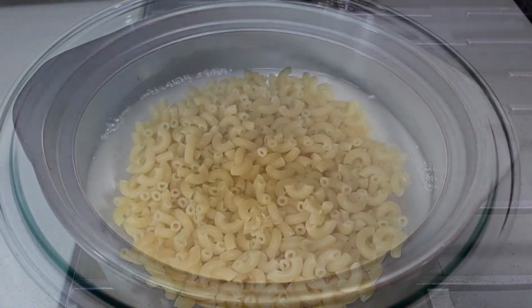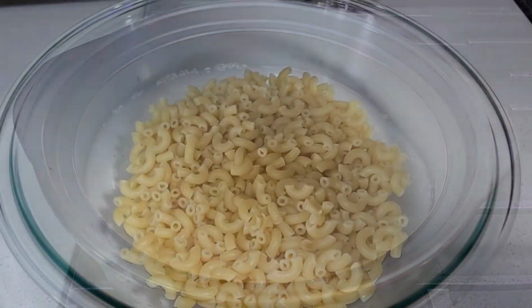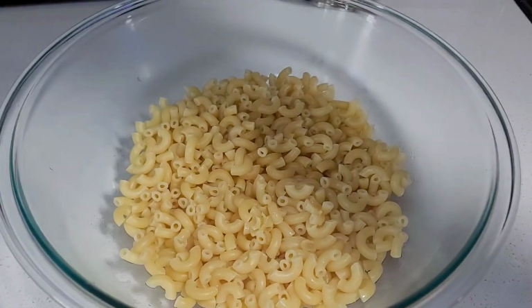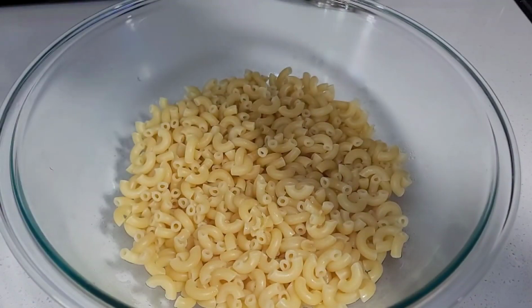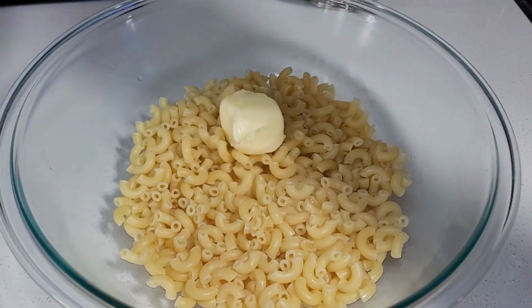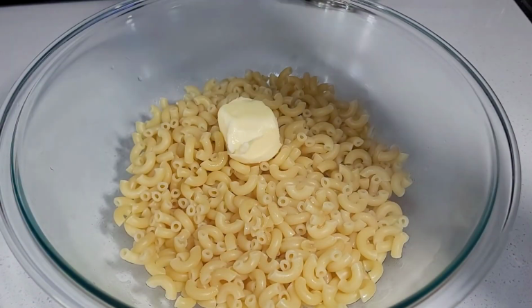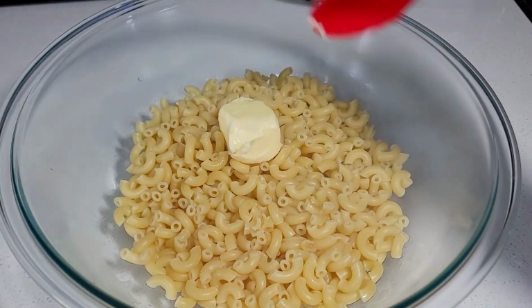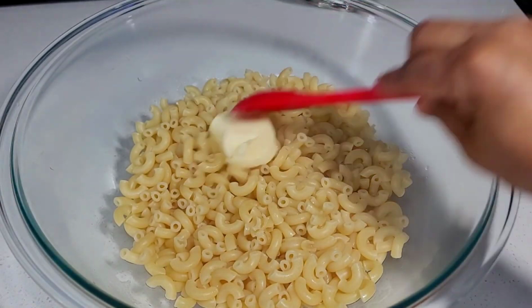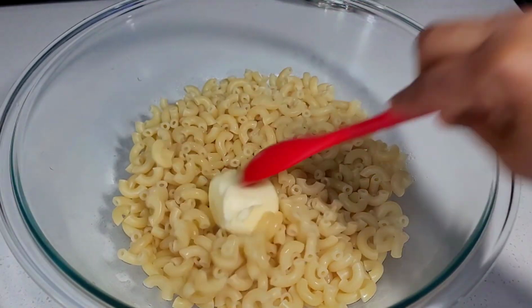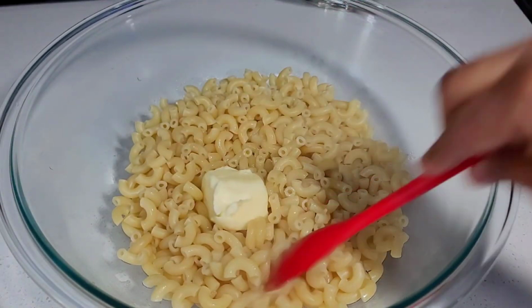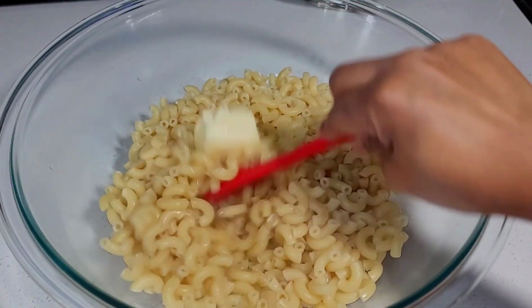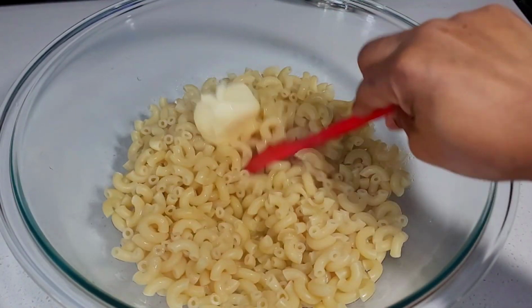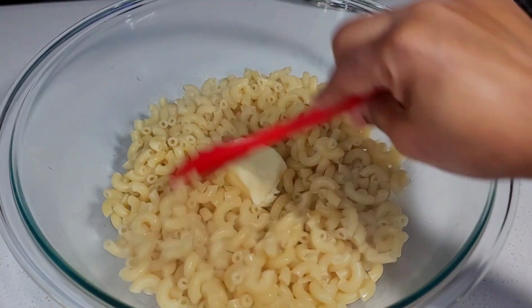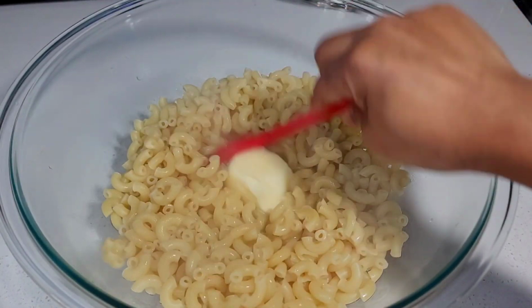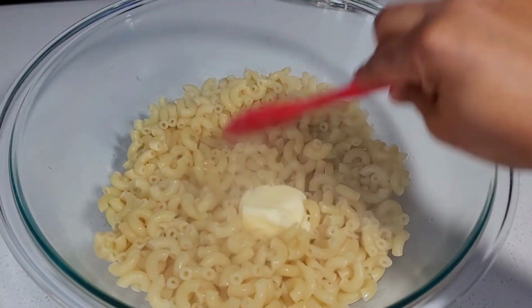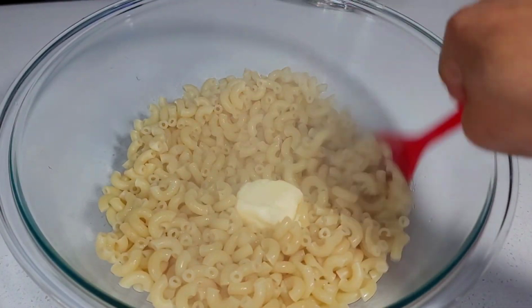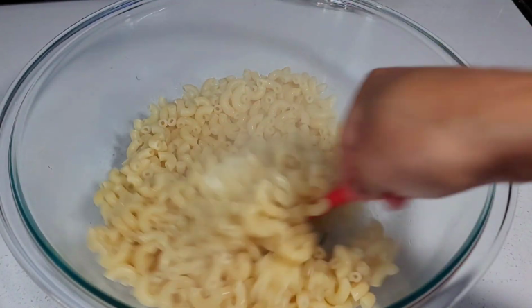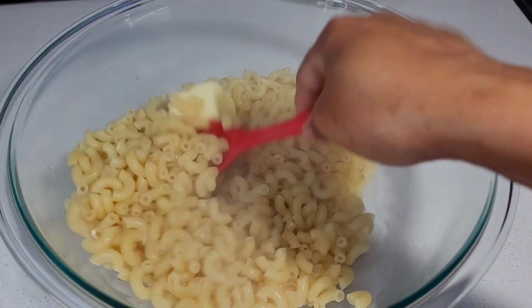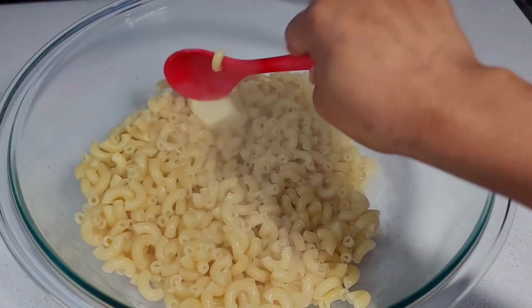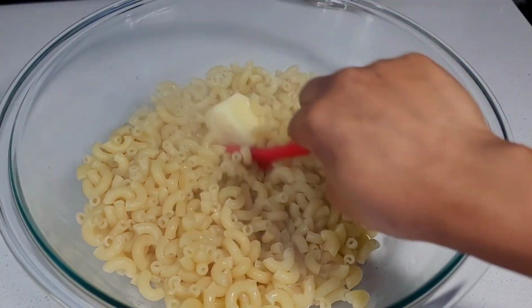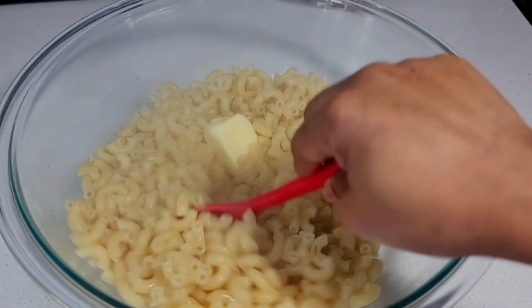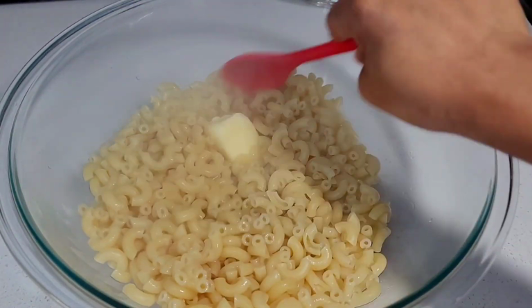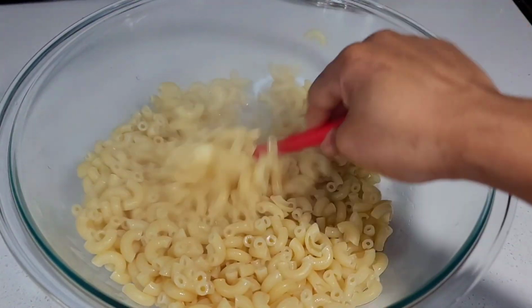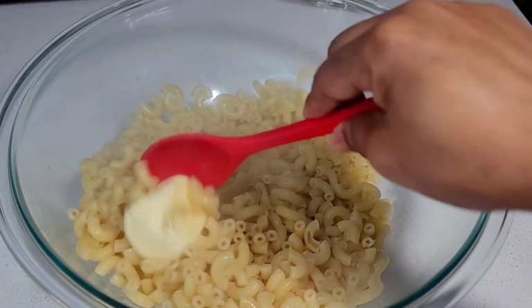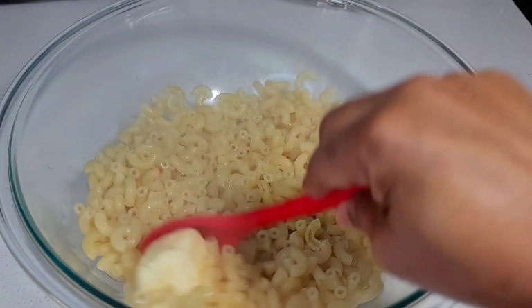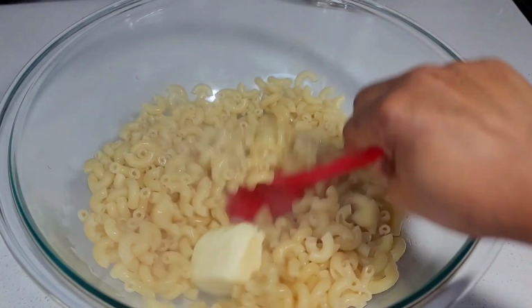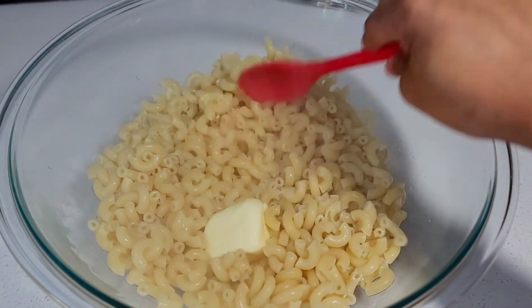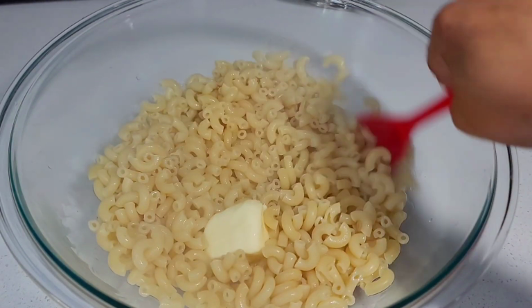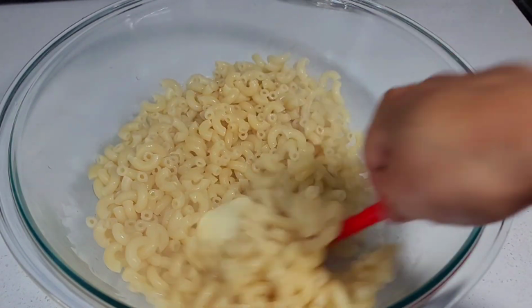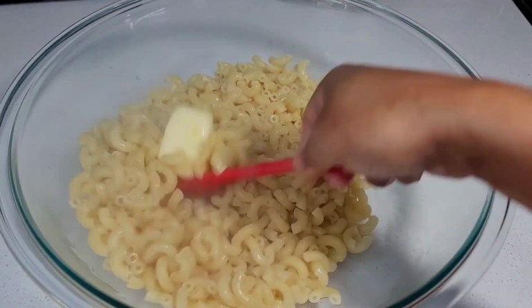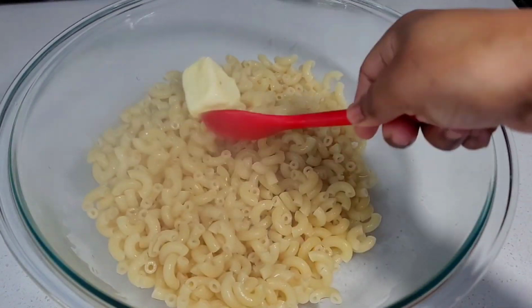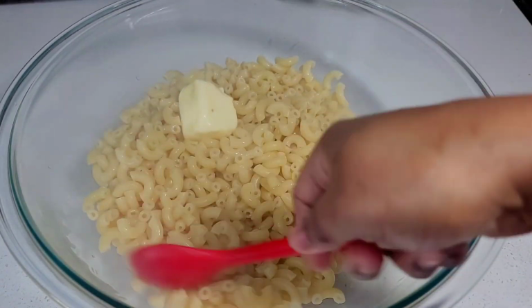While the noodles are hot, you want to add about two tablespoons of butter, mix that well, and set aside.